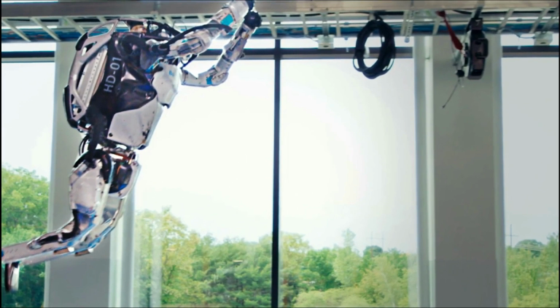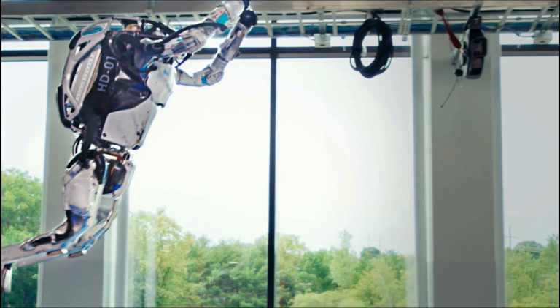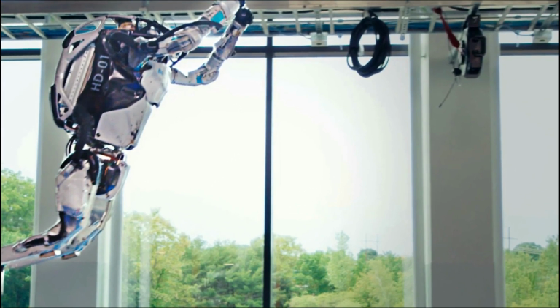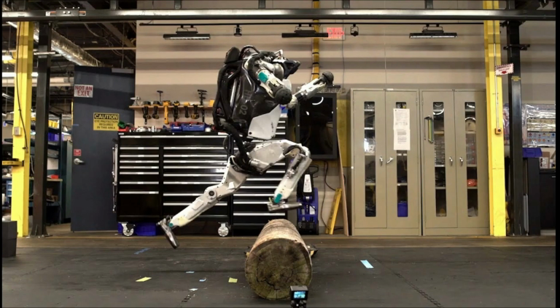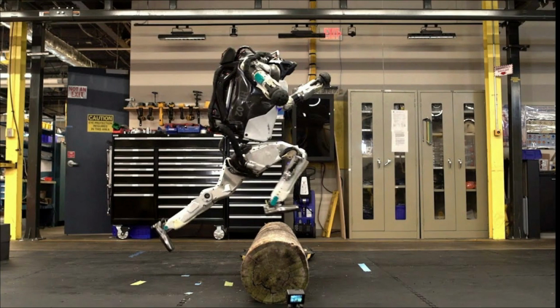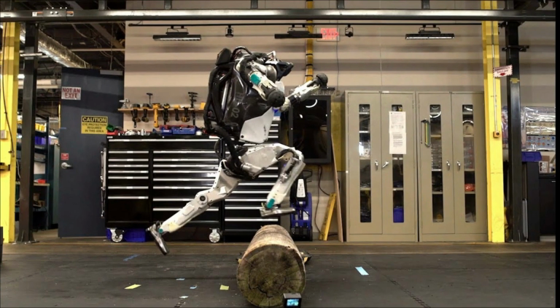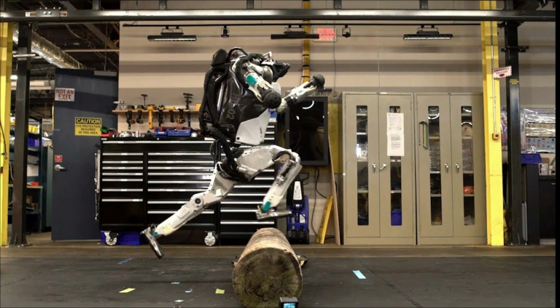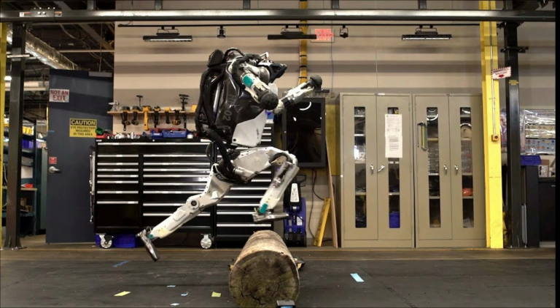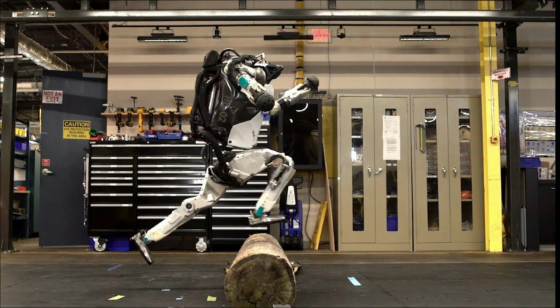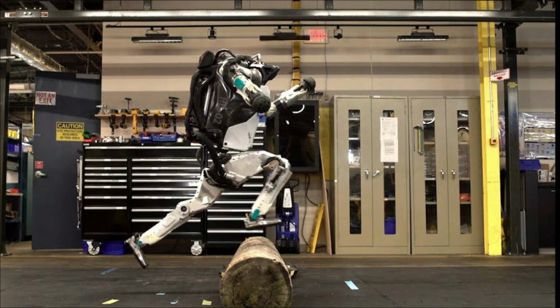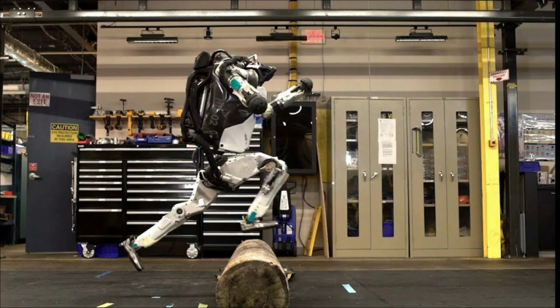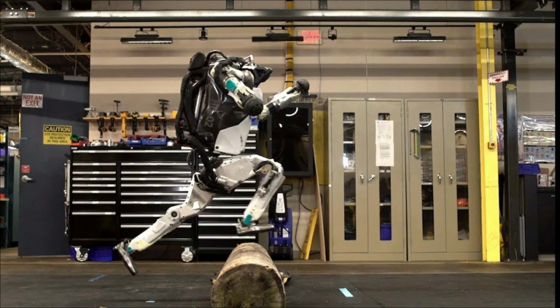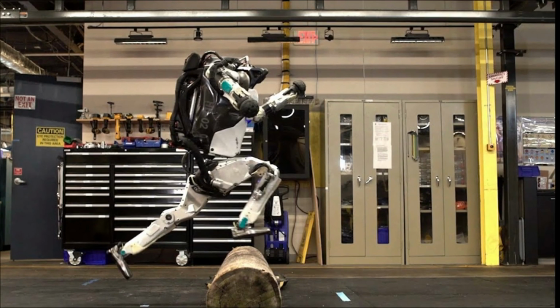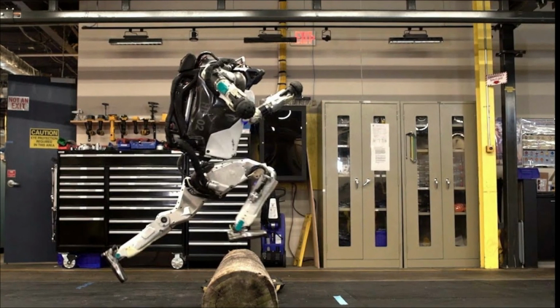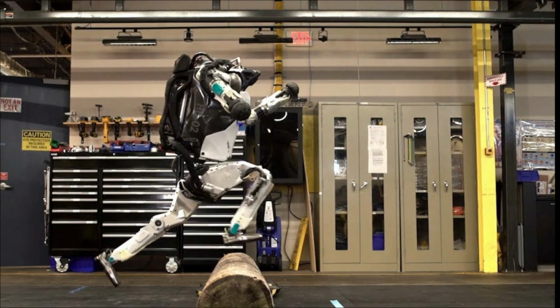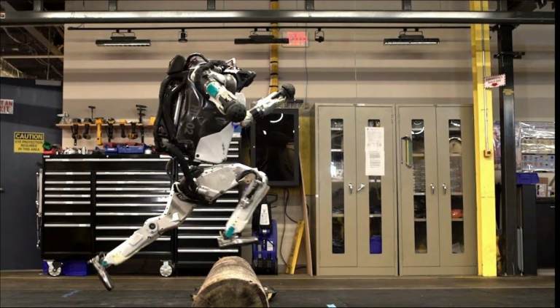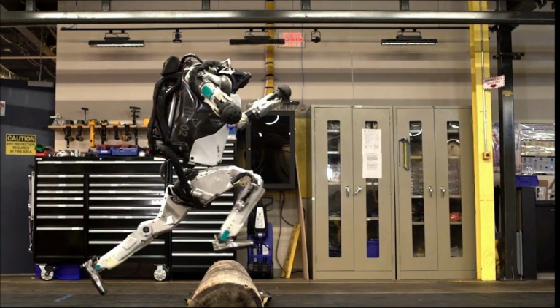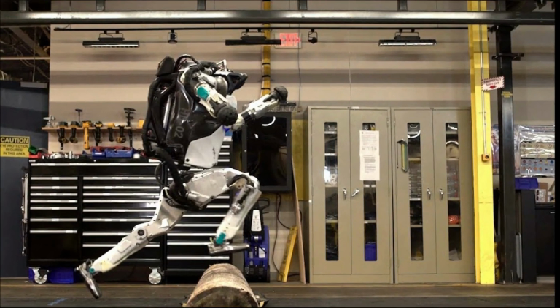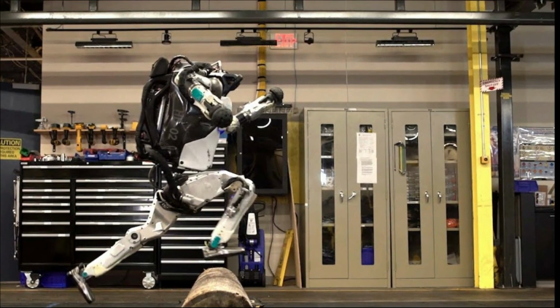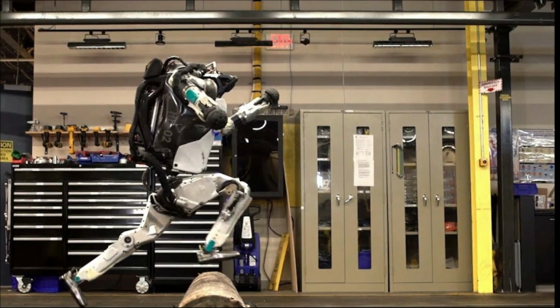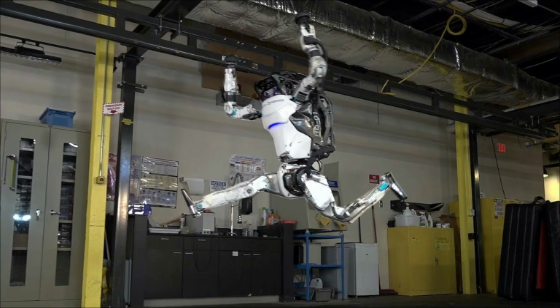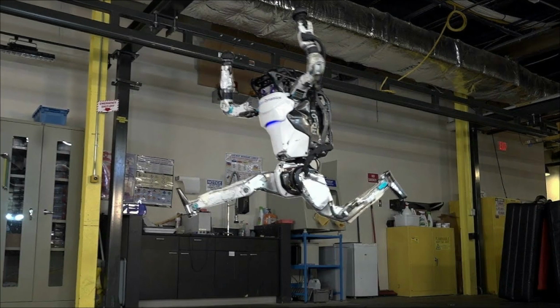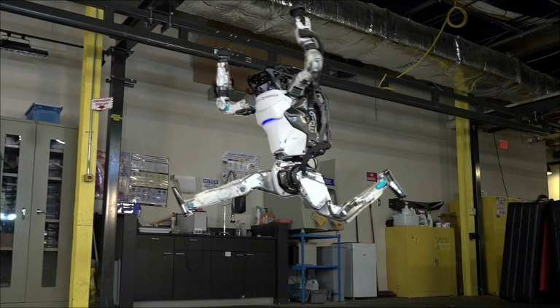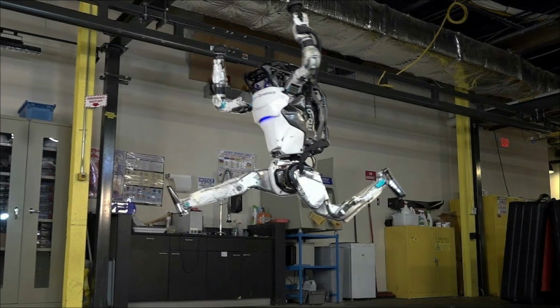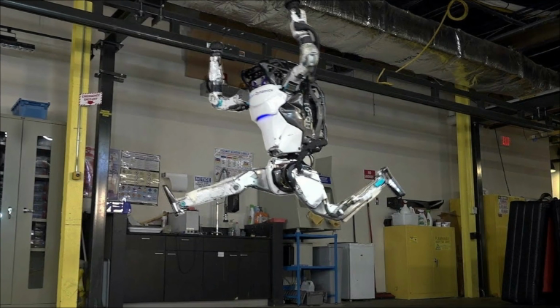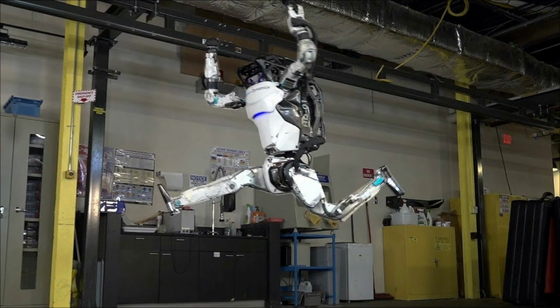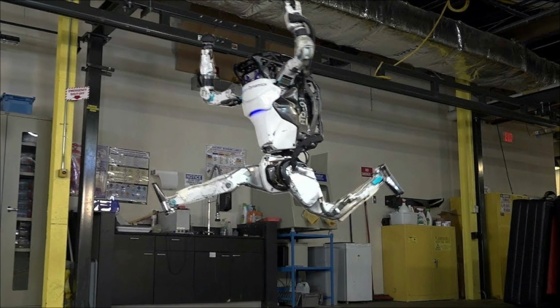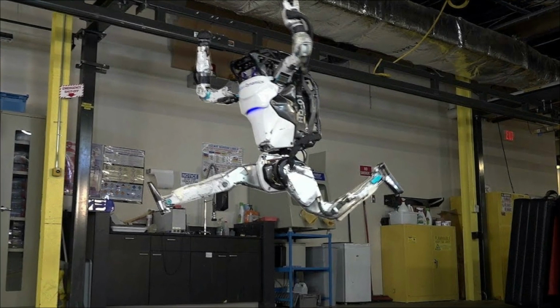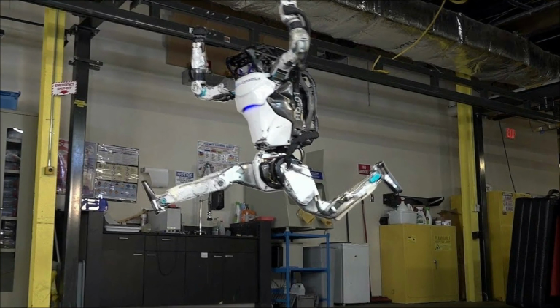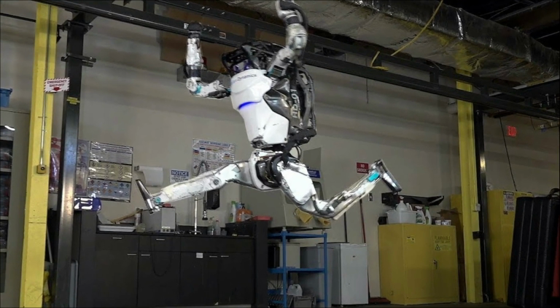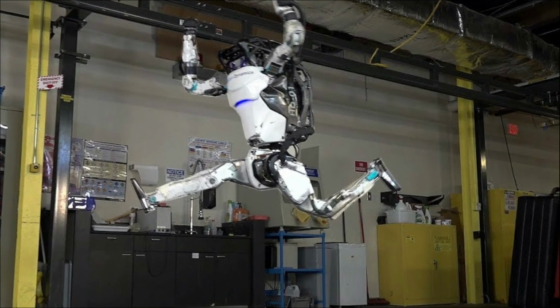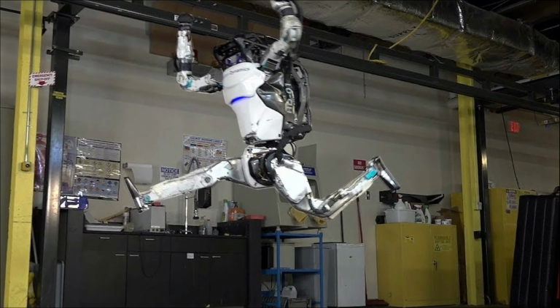In addition to performing impressive jumps and backward flips, the robot is also able to reach a height of 6 feet.